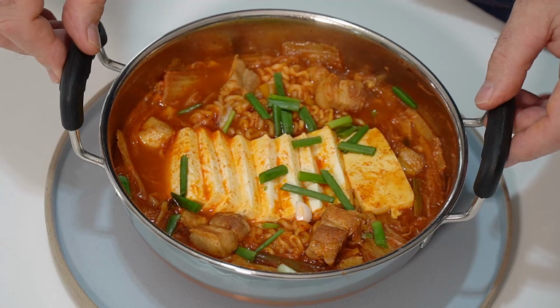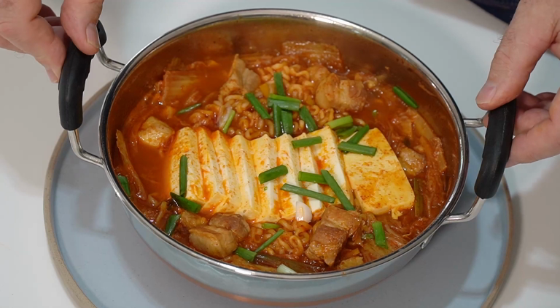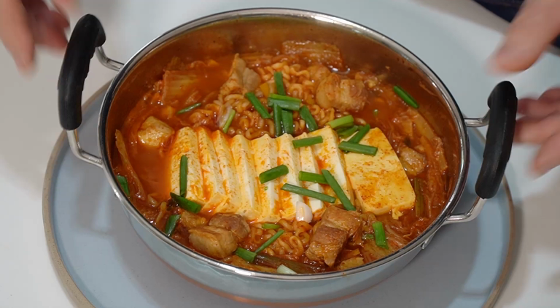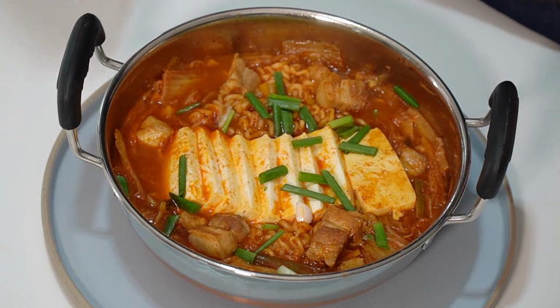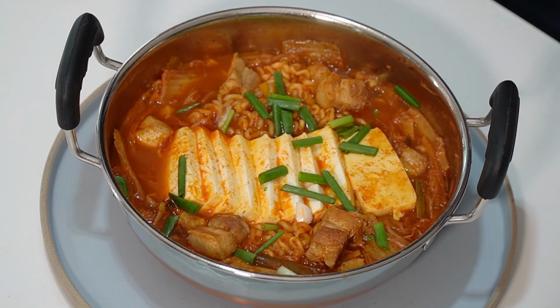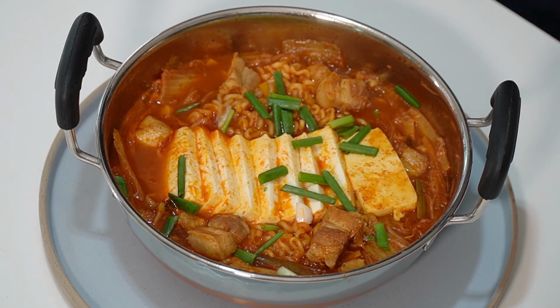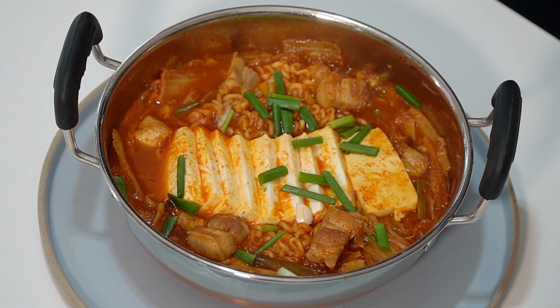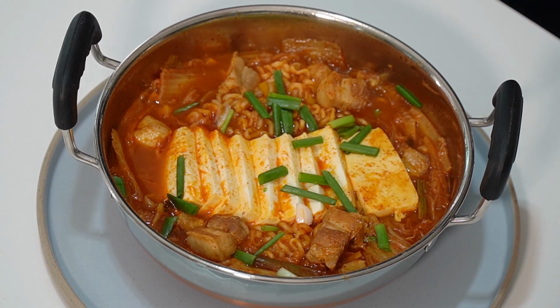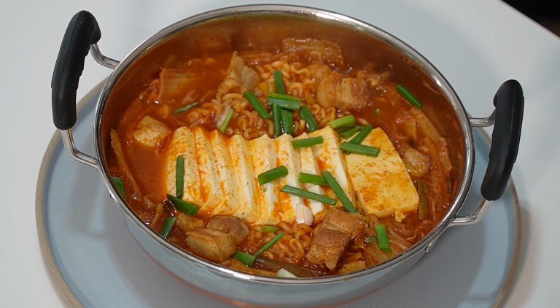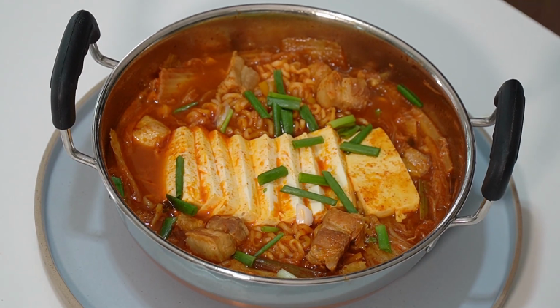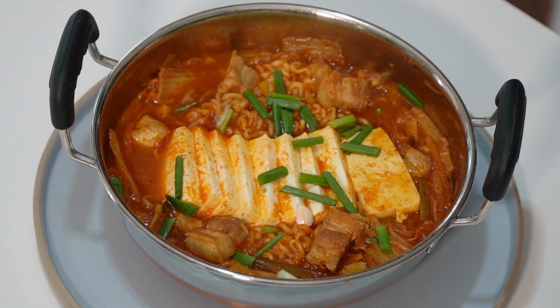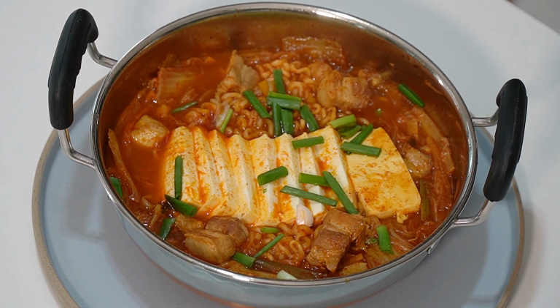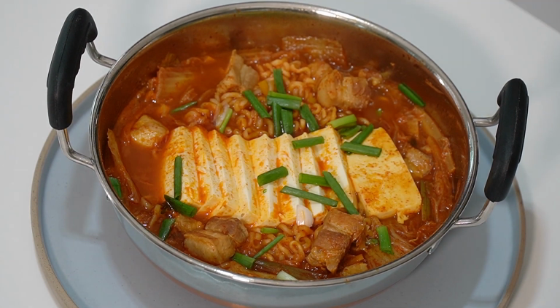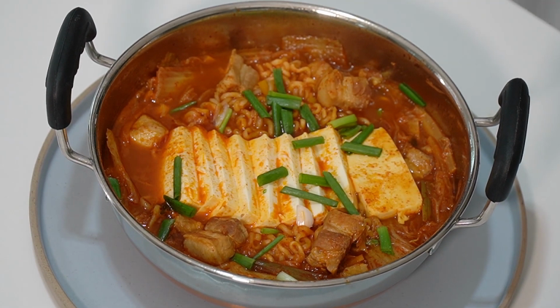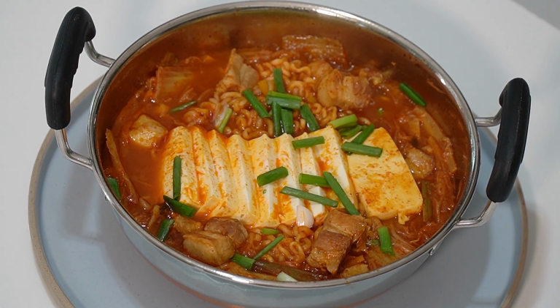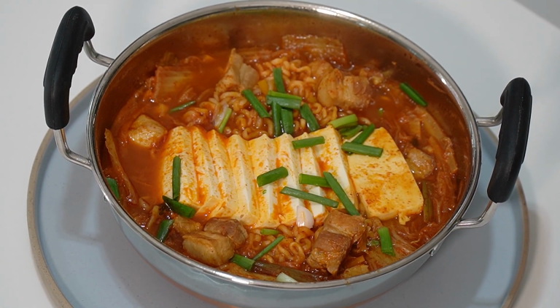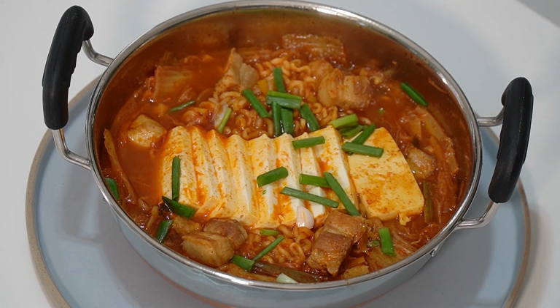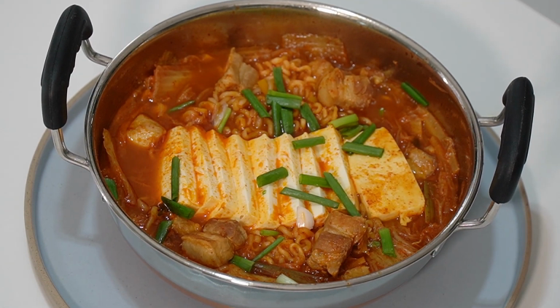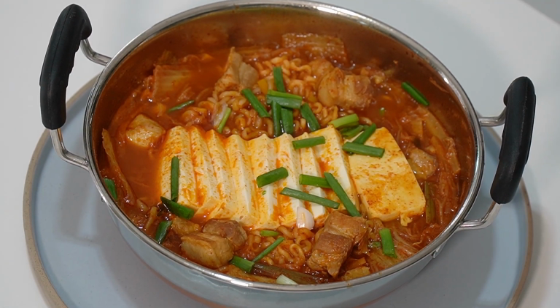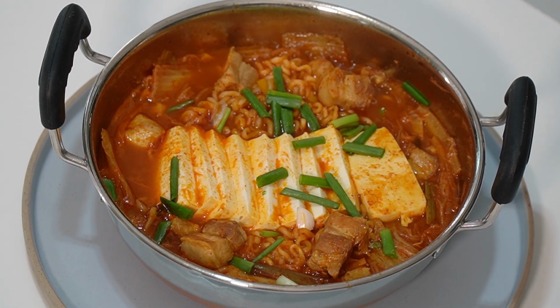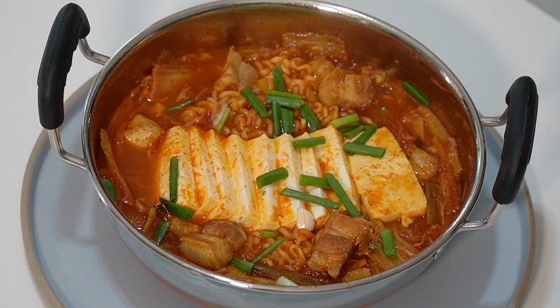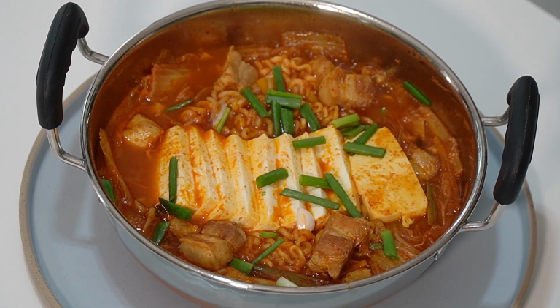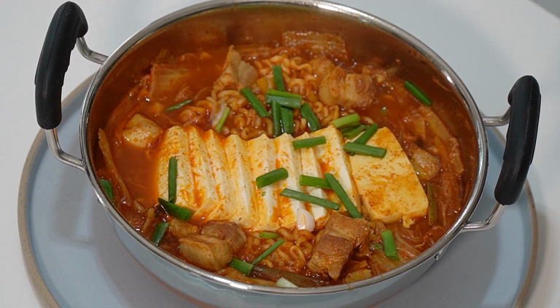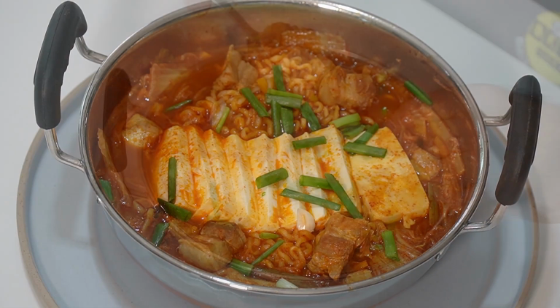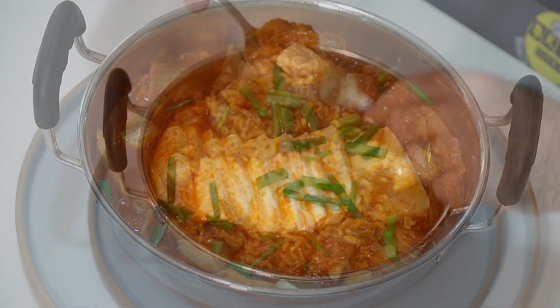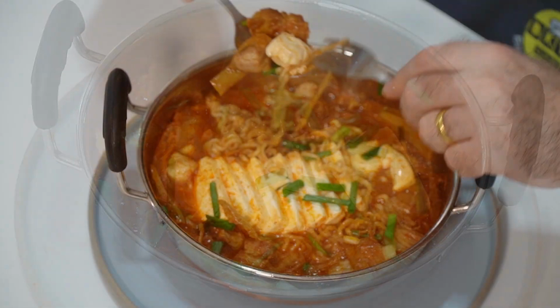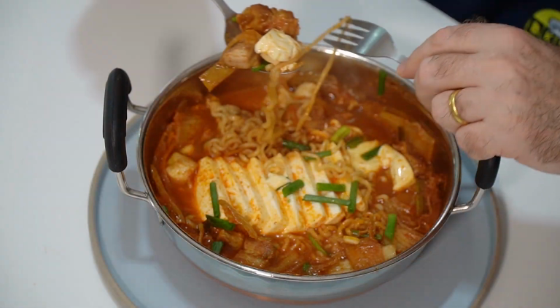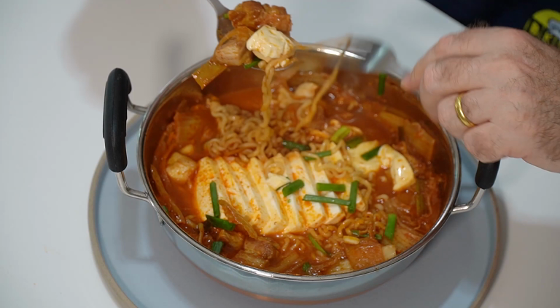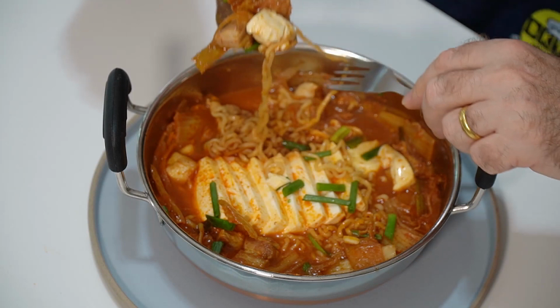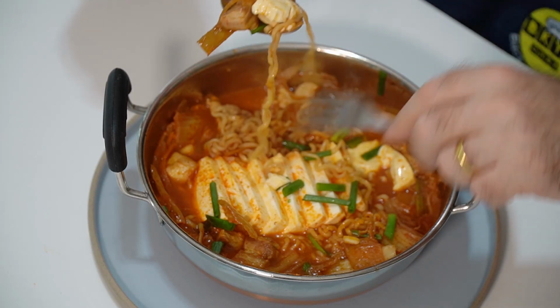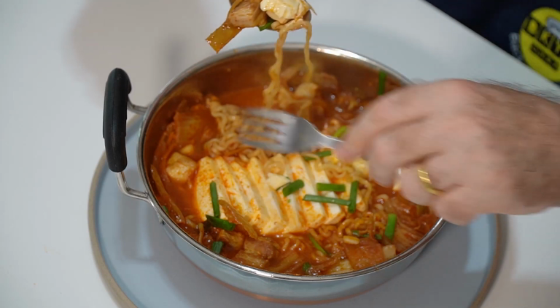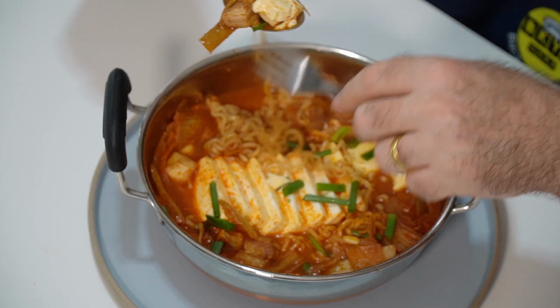That is superb! That is a fantastic kimchi soup made right there.